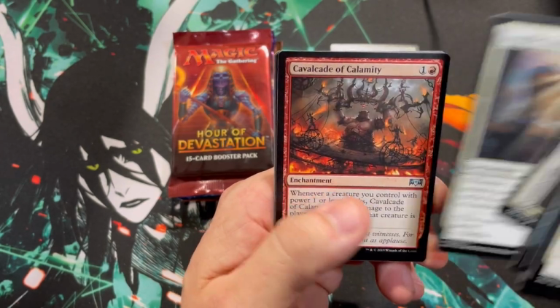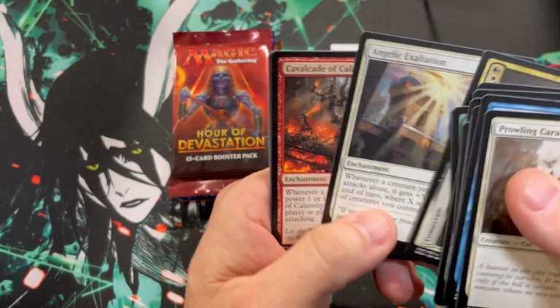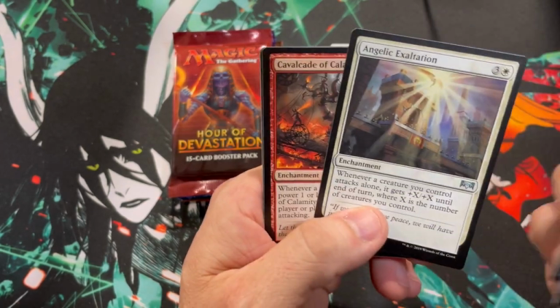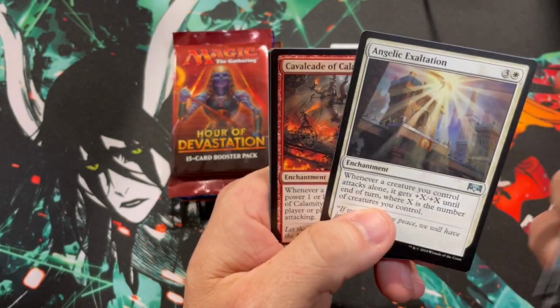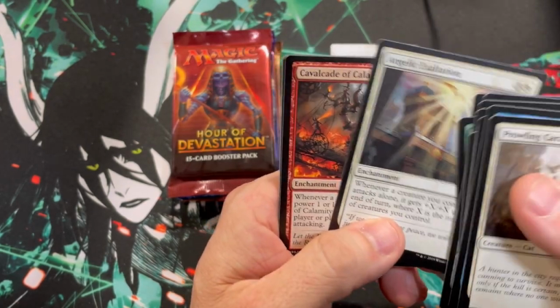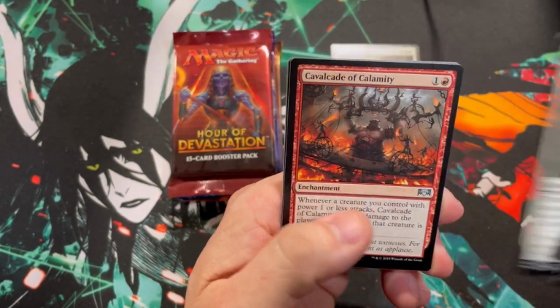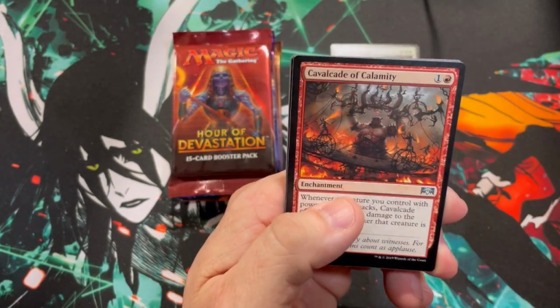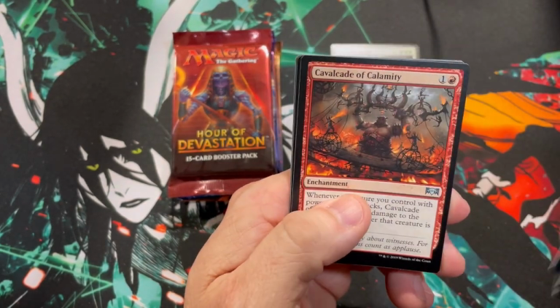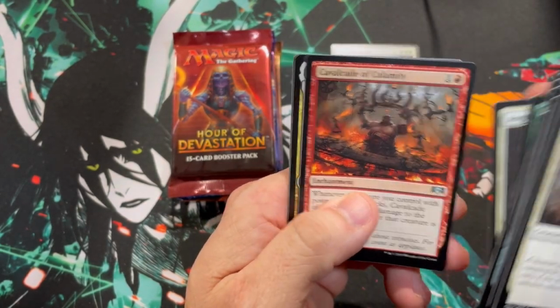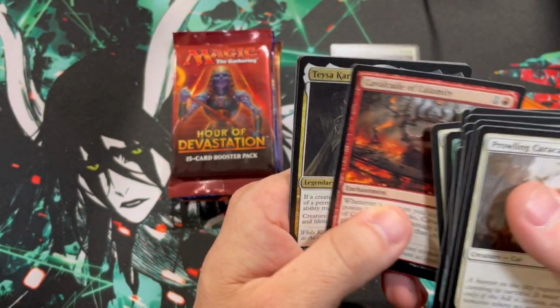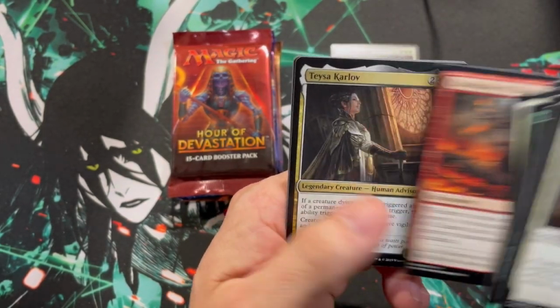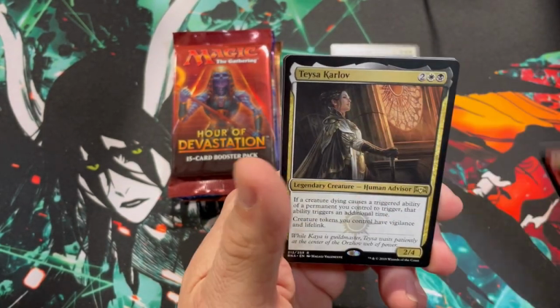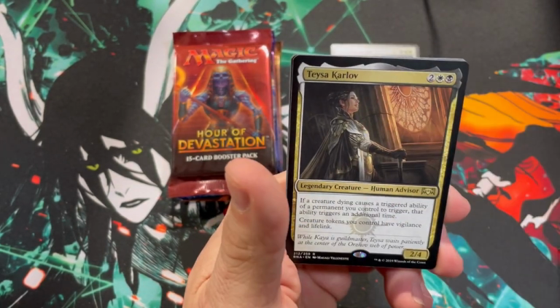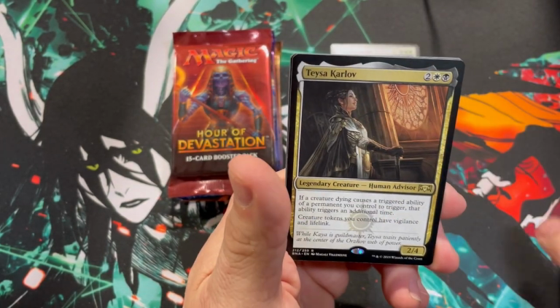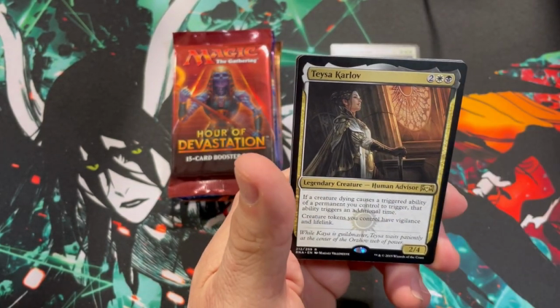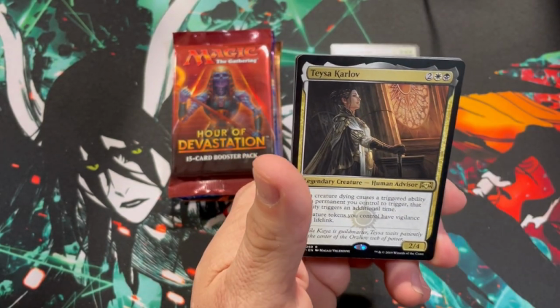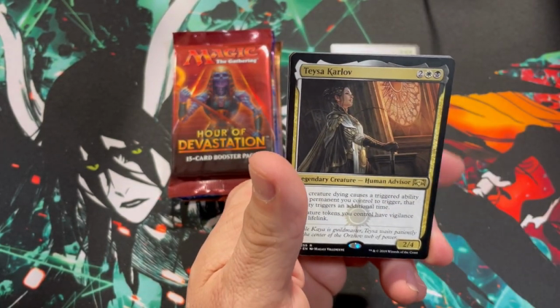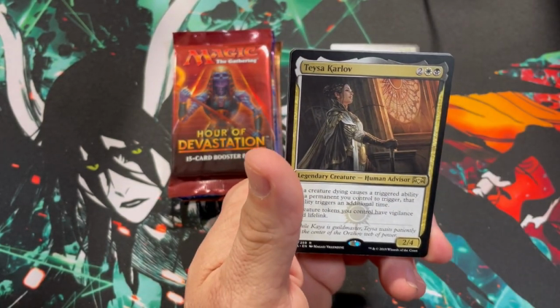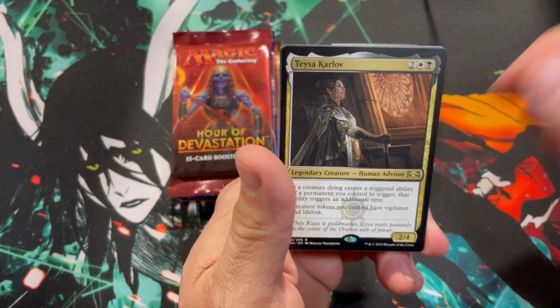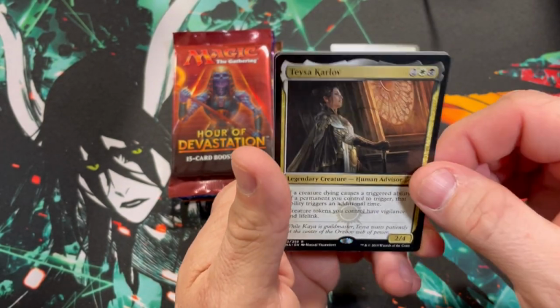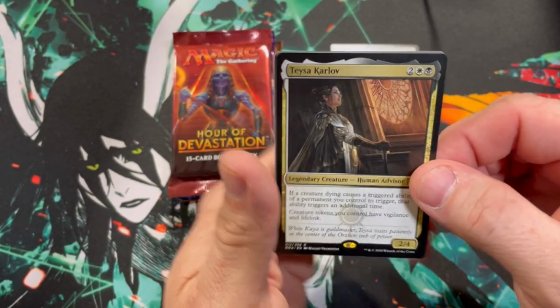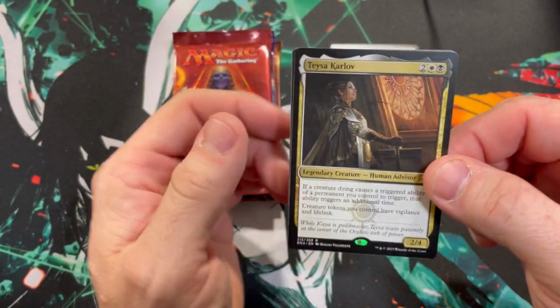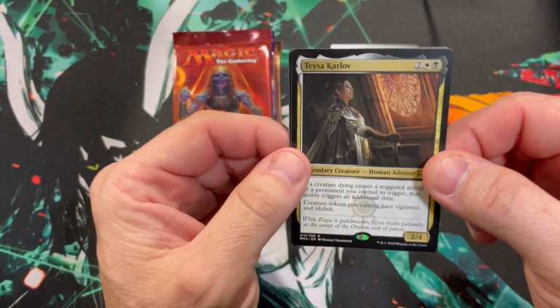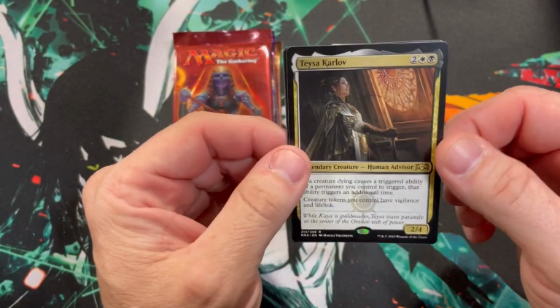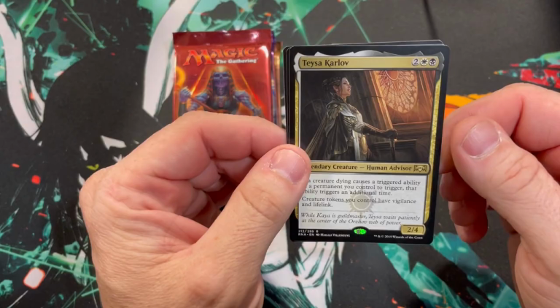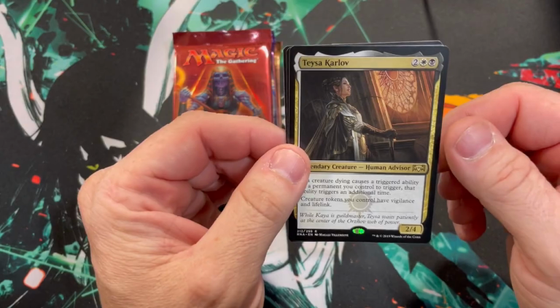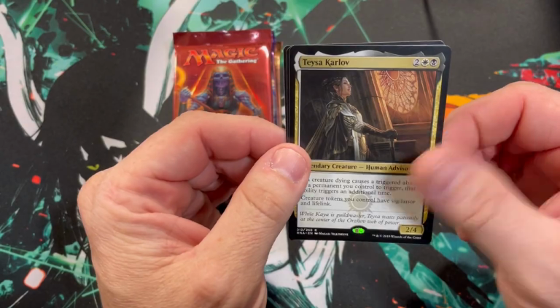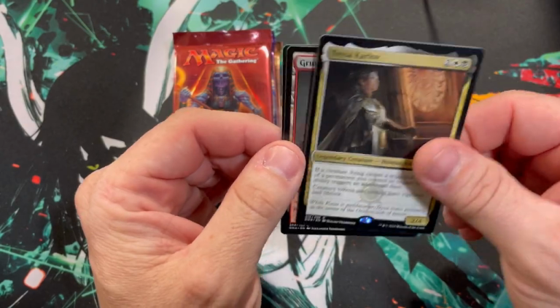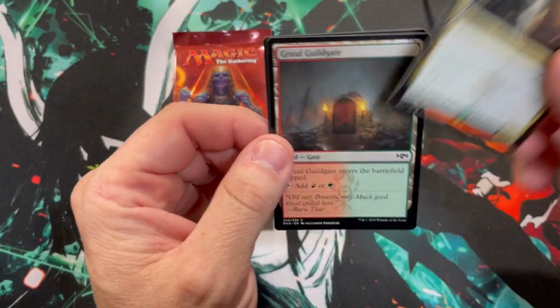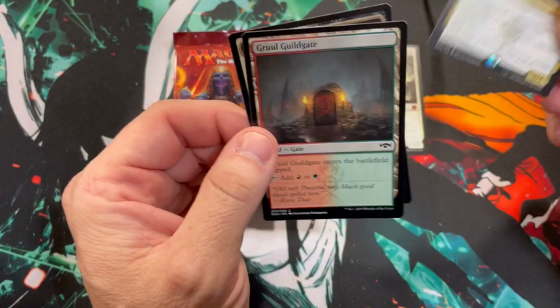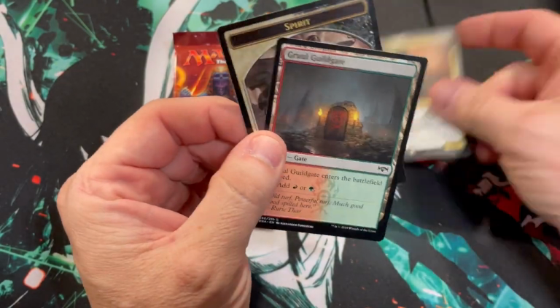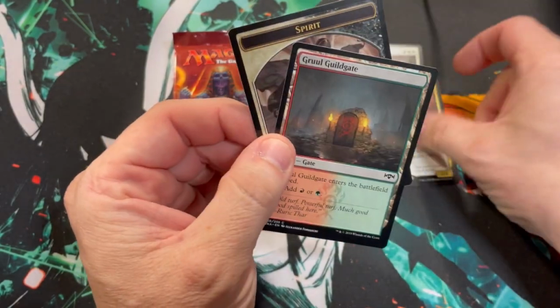Angelic Exaltation, Cavalcade, and a Tasha Karloff for you guys that like to do triggers with tokens.